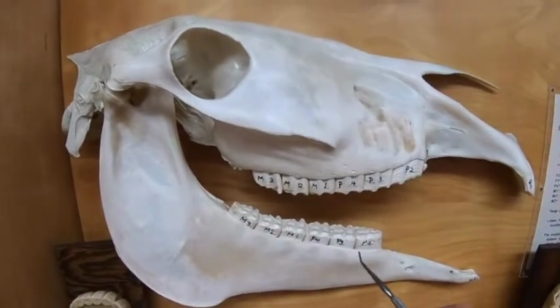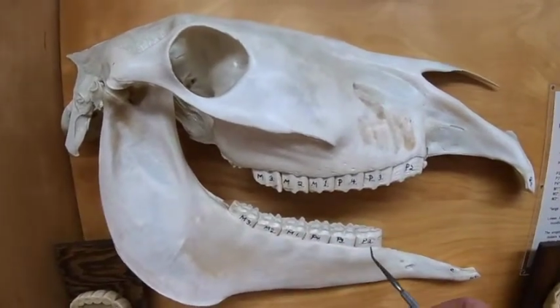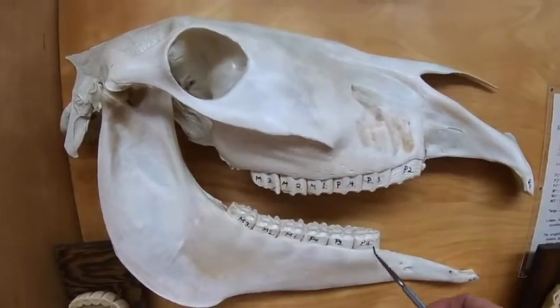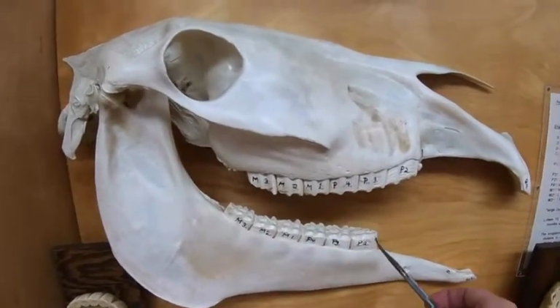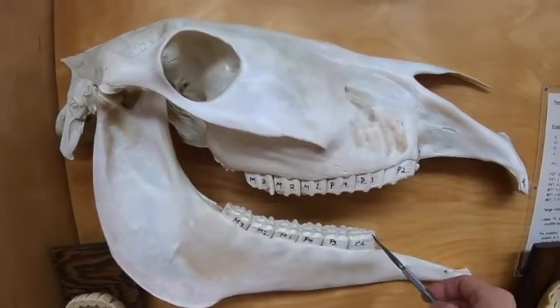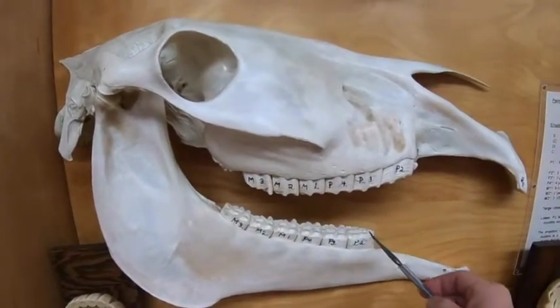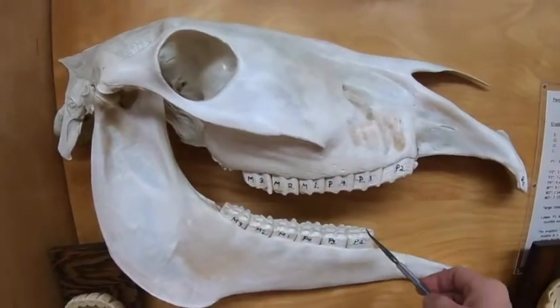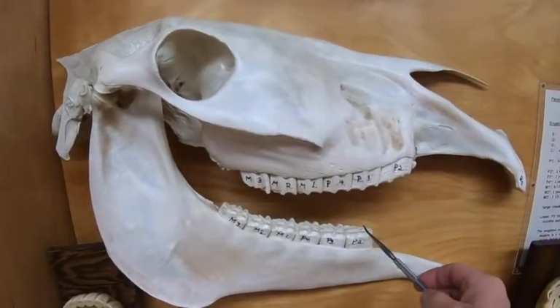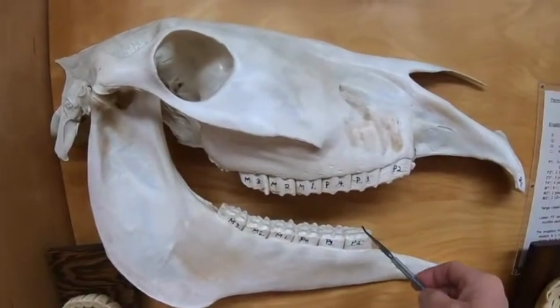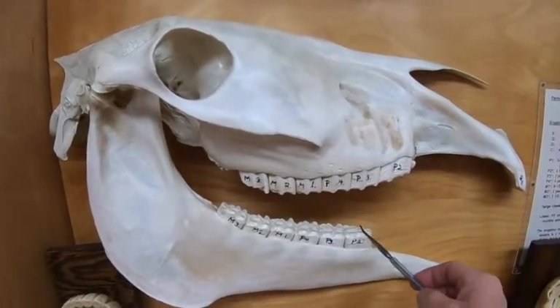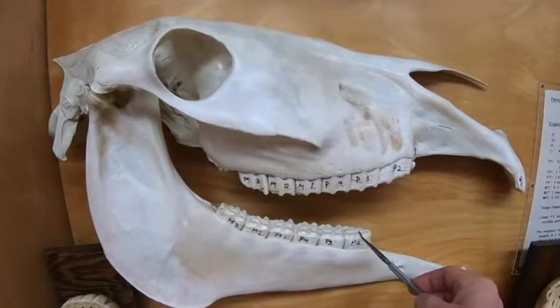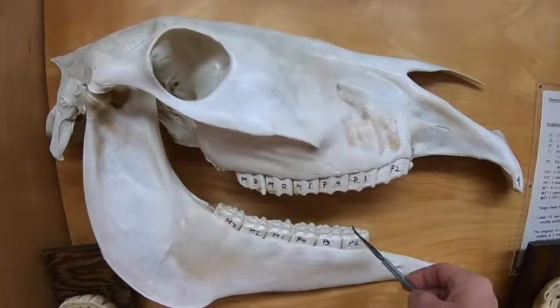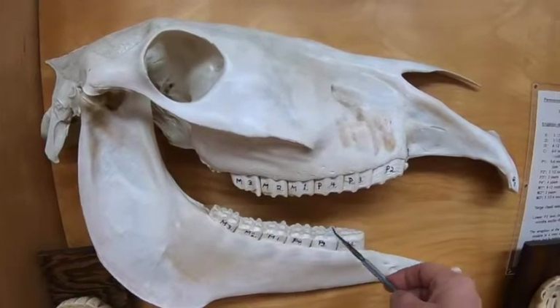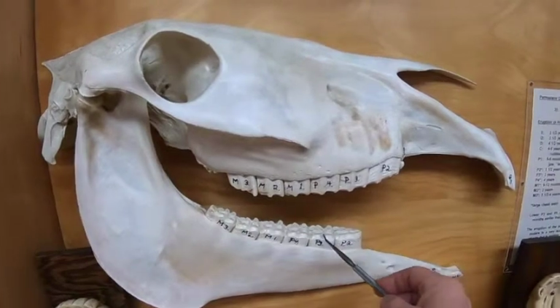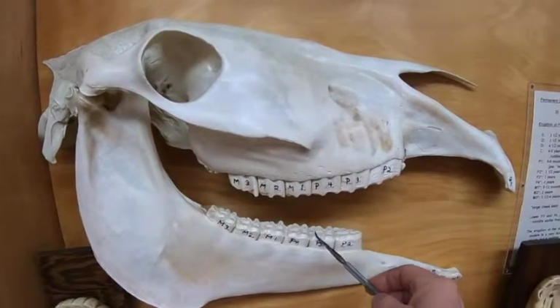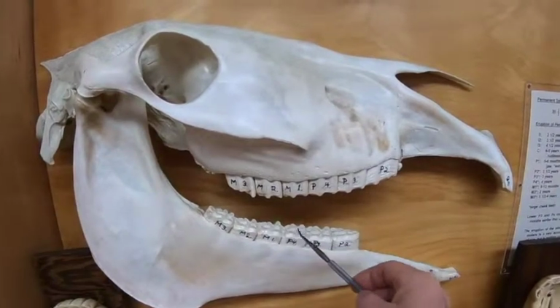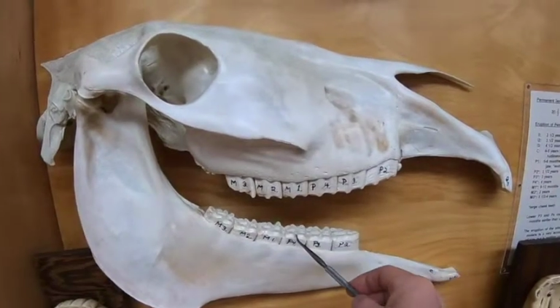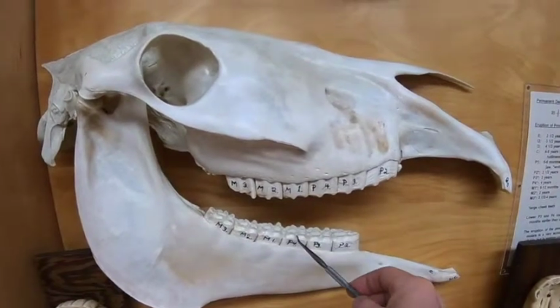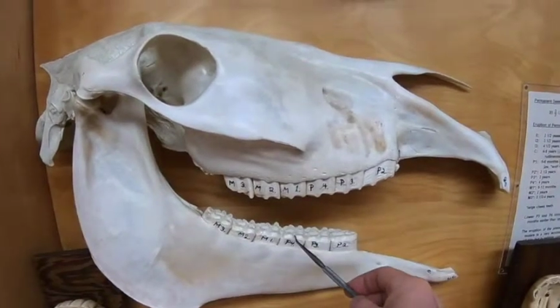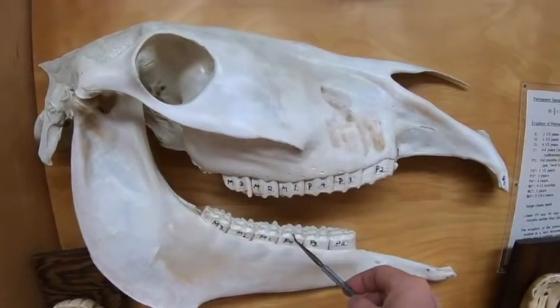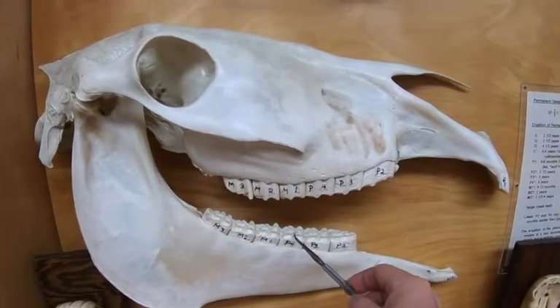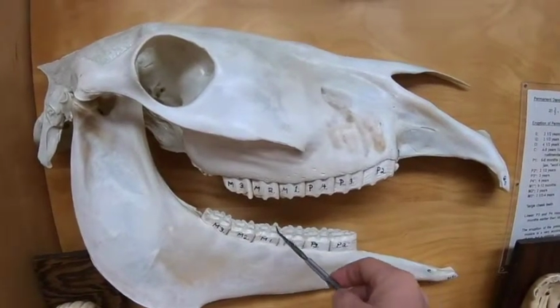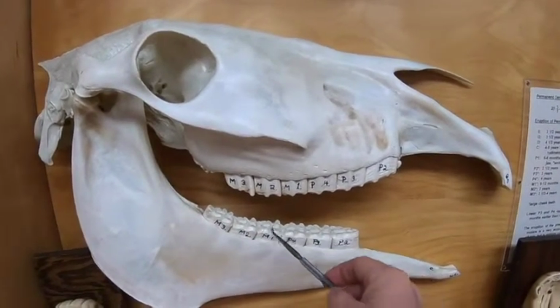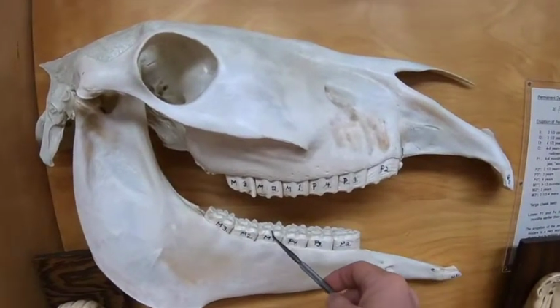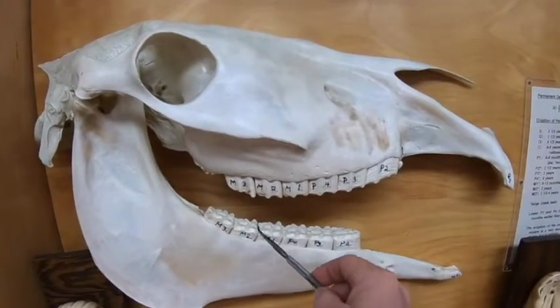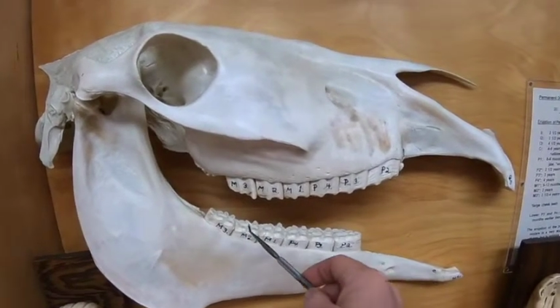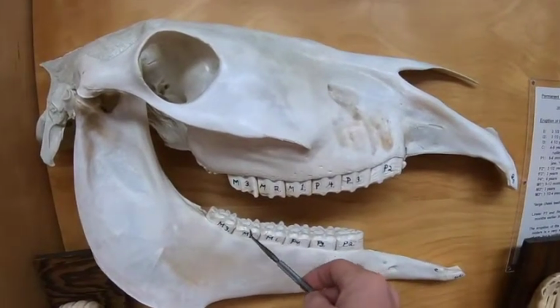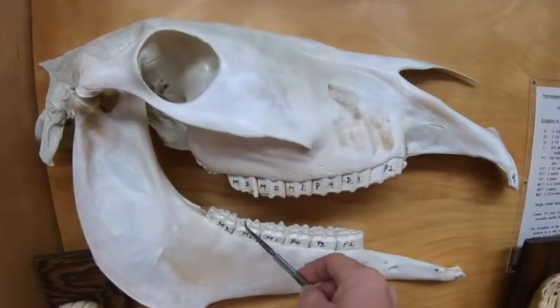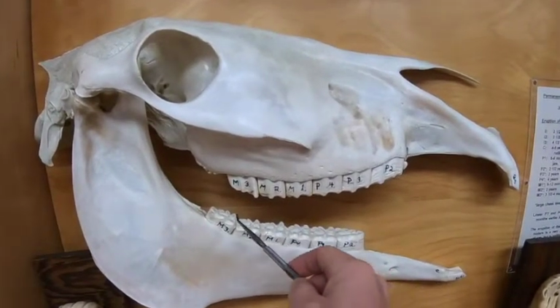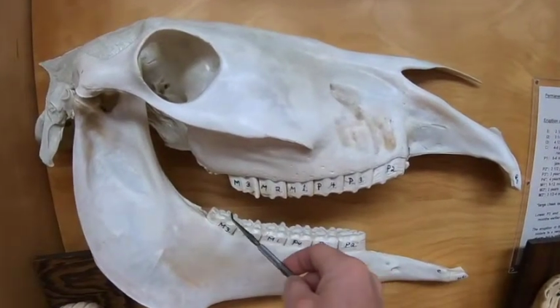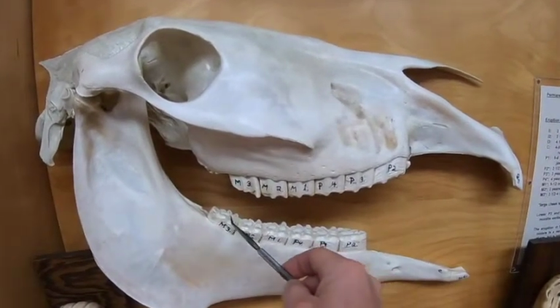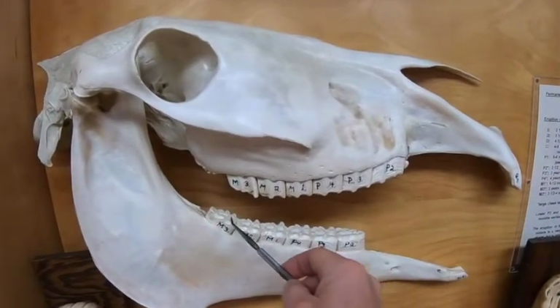Likewise on the bottom: premolar two, three, four, molar one, two, and three.